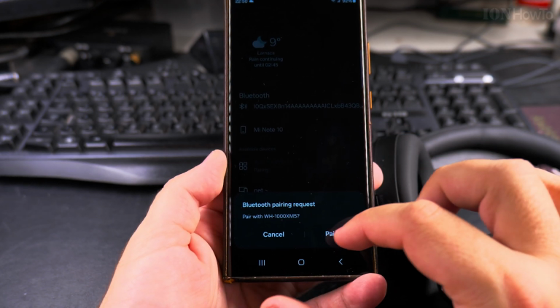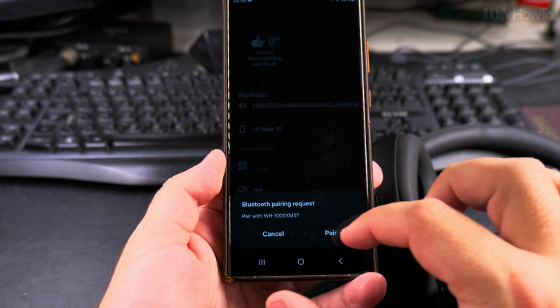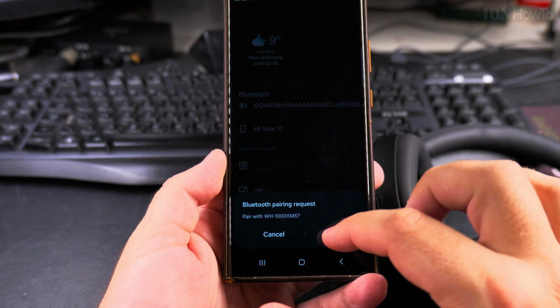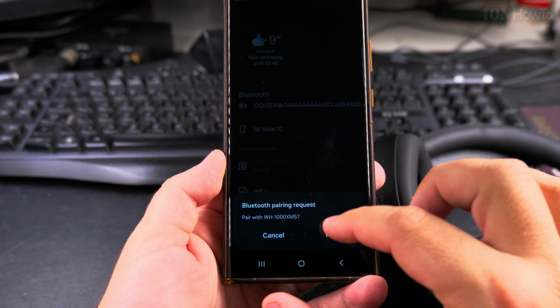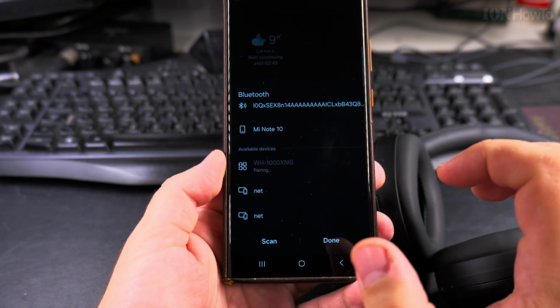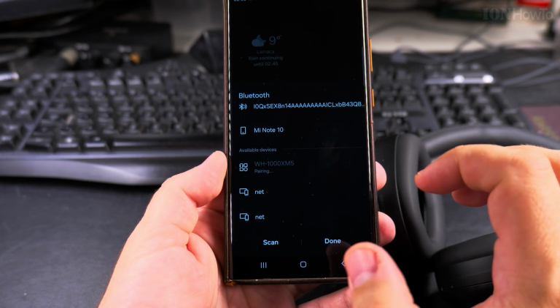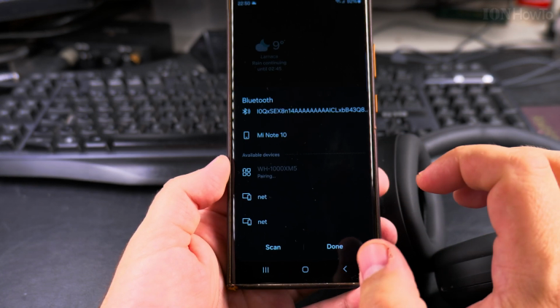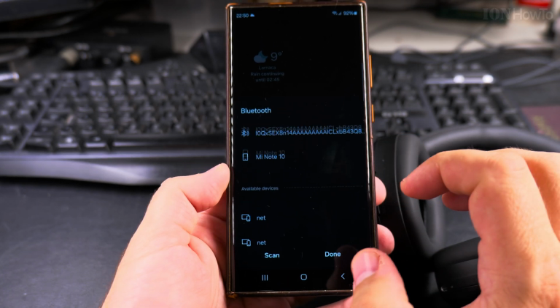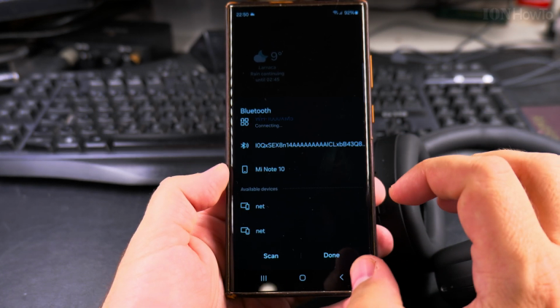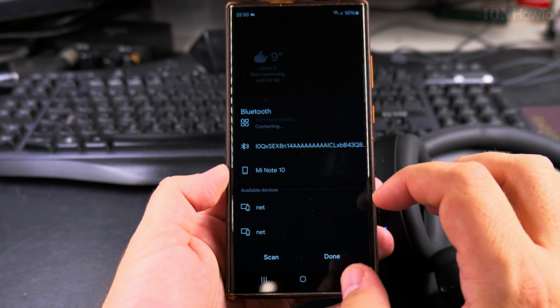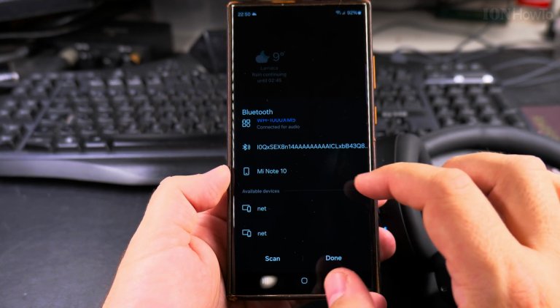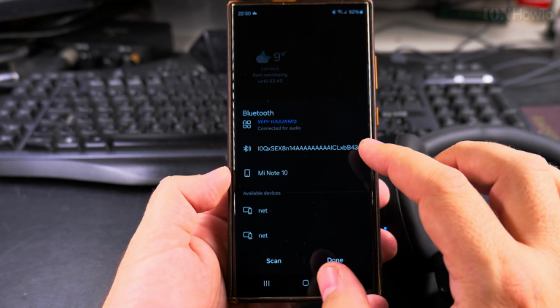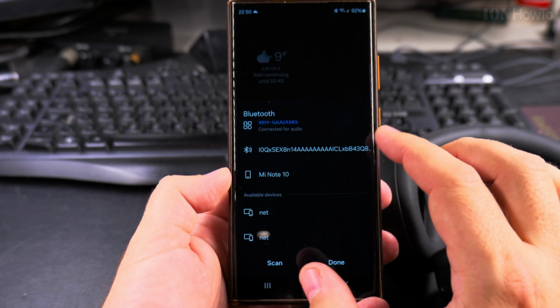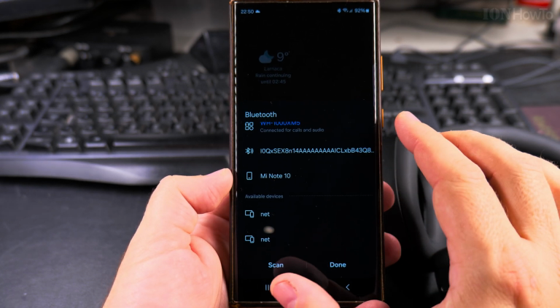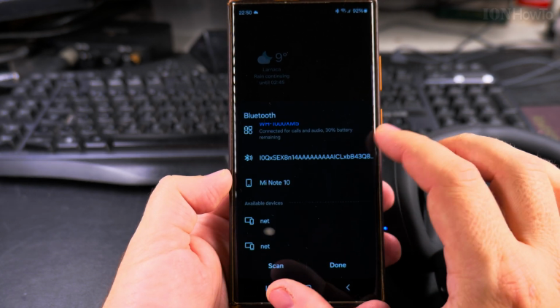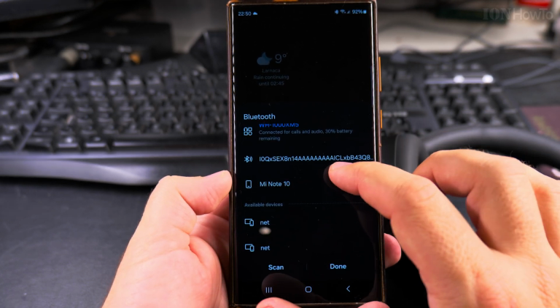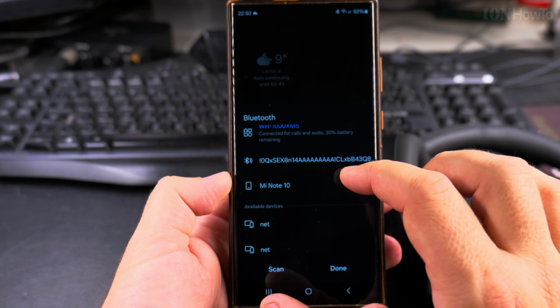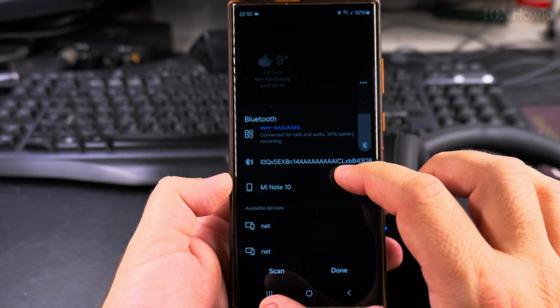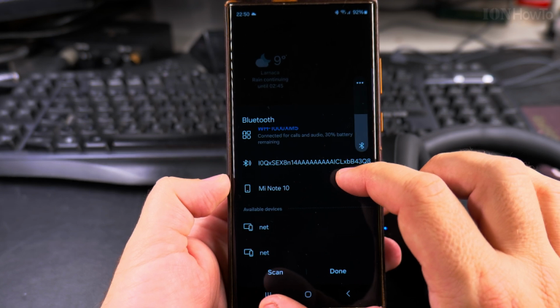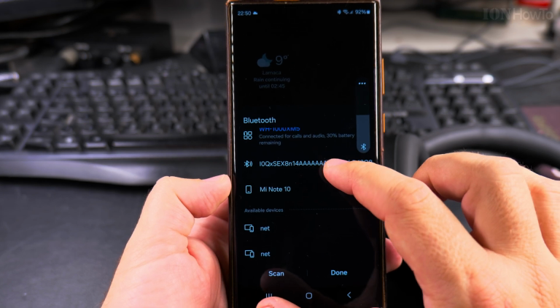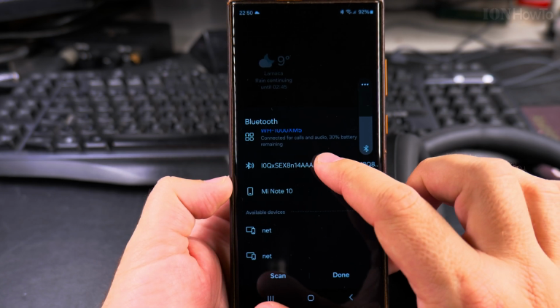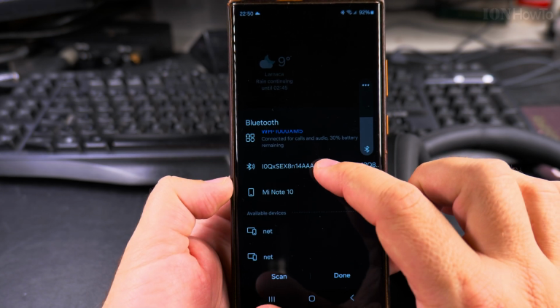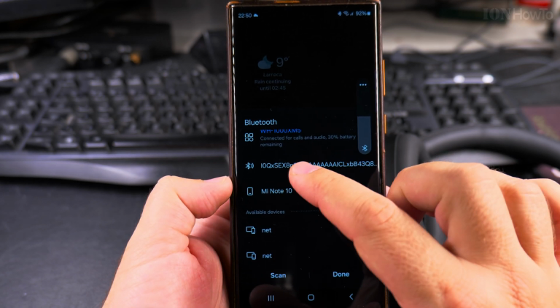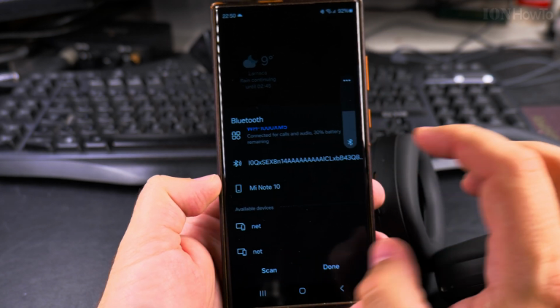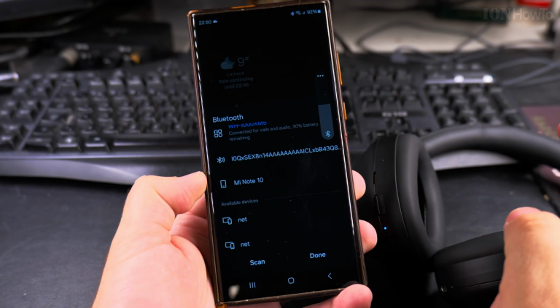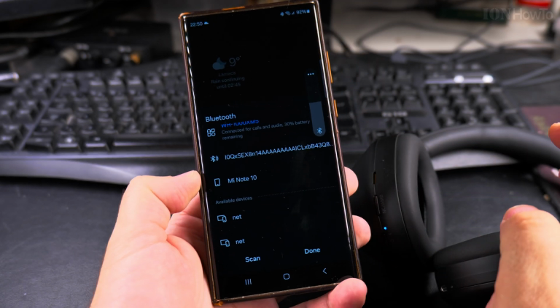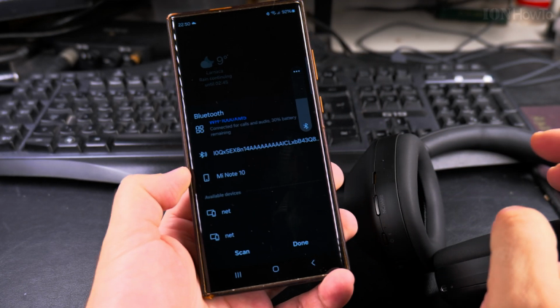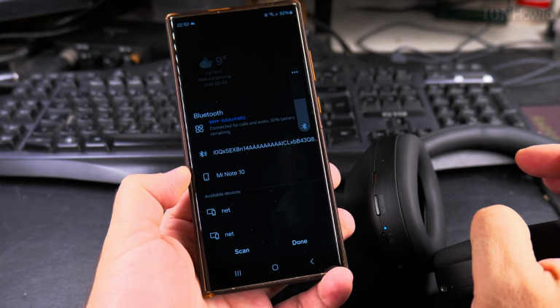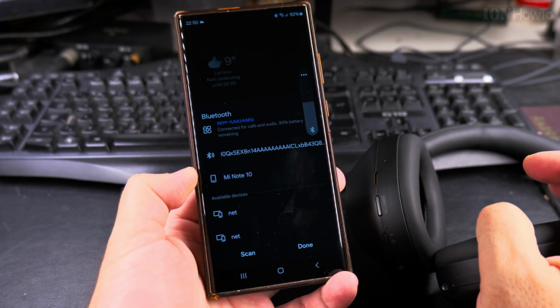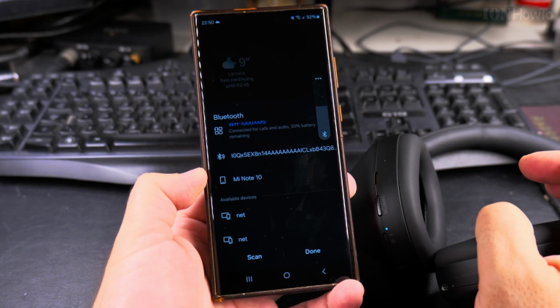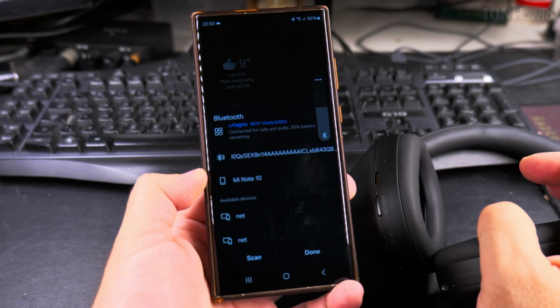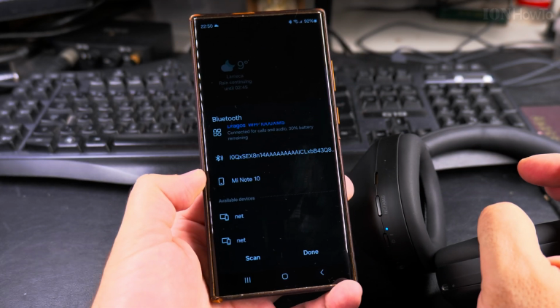The experience is much simpler on the Samsung phone. They are connected now.